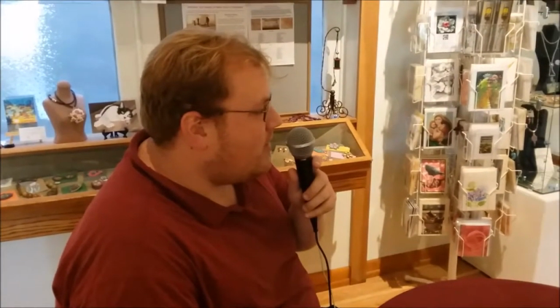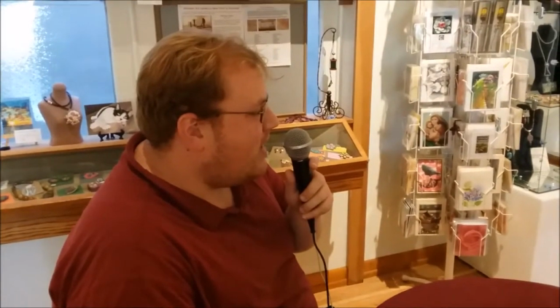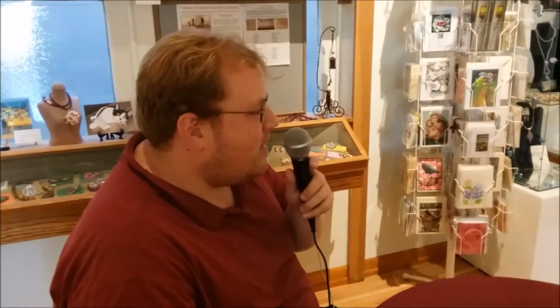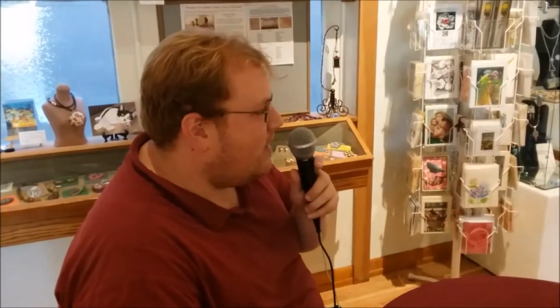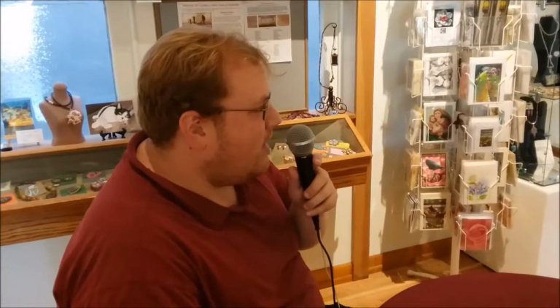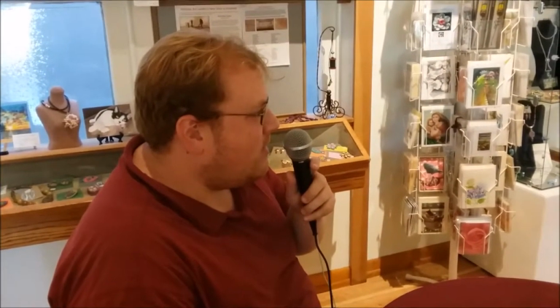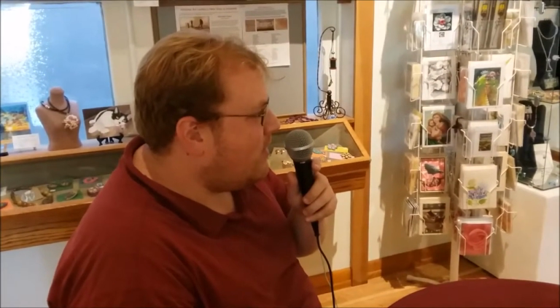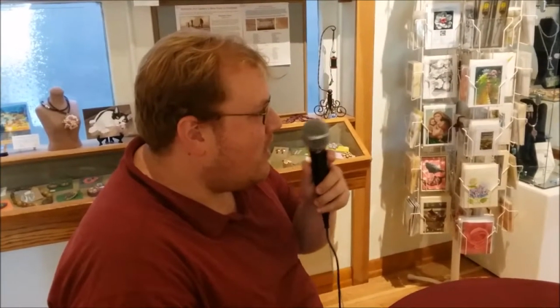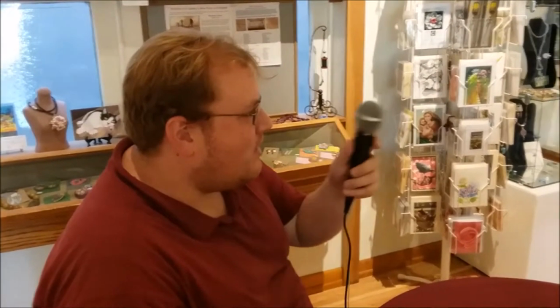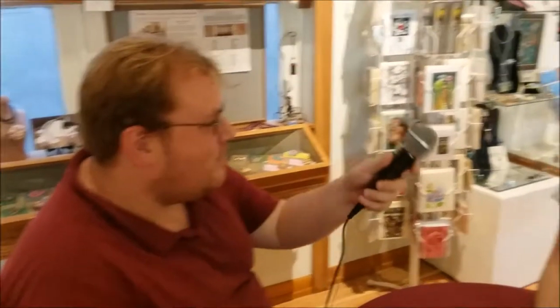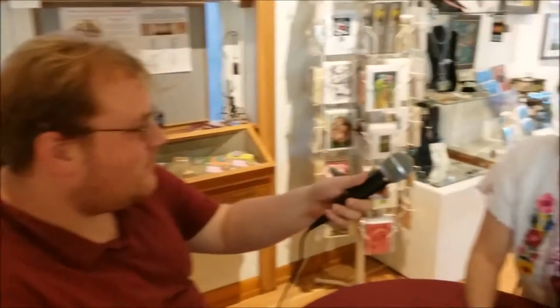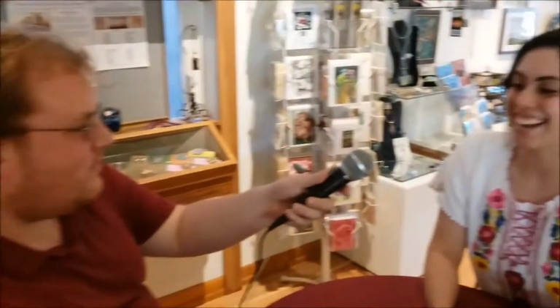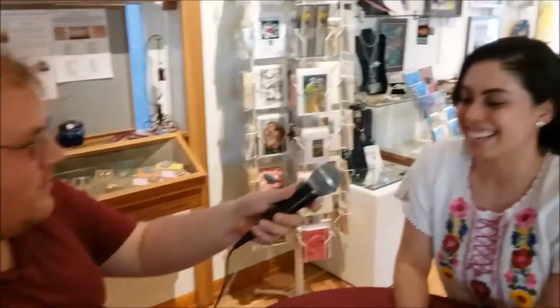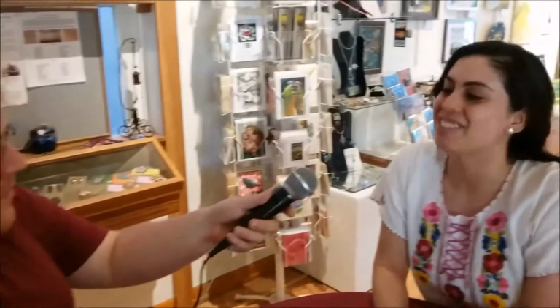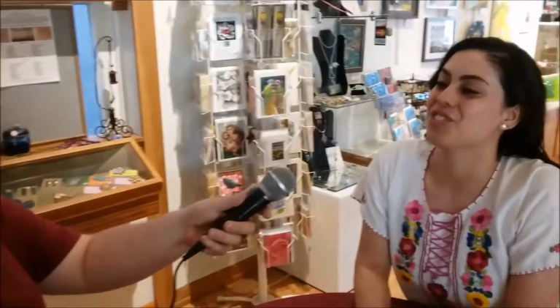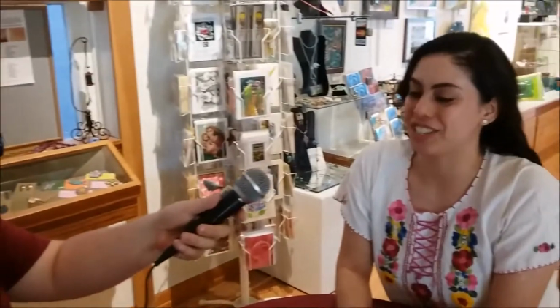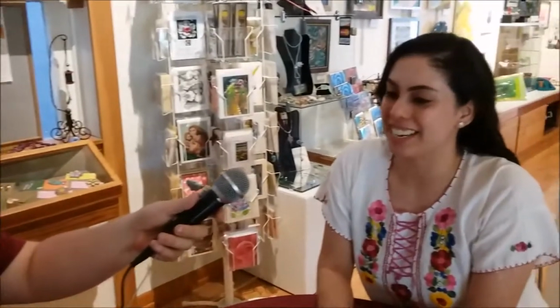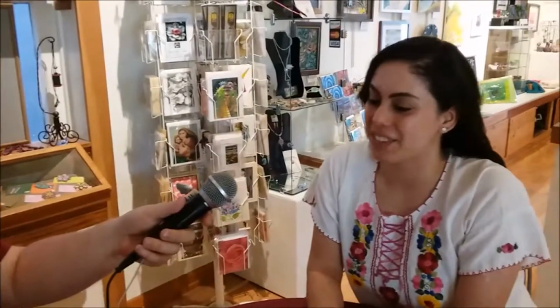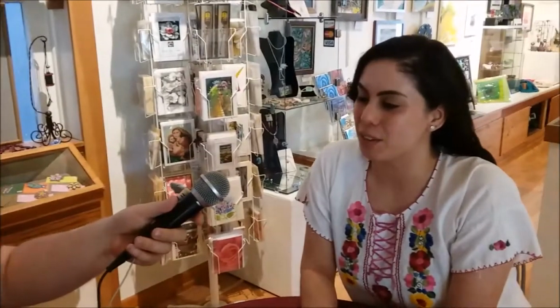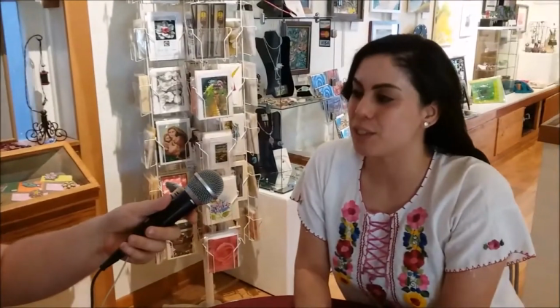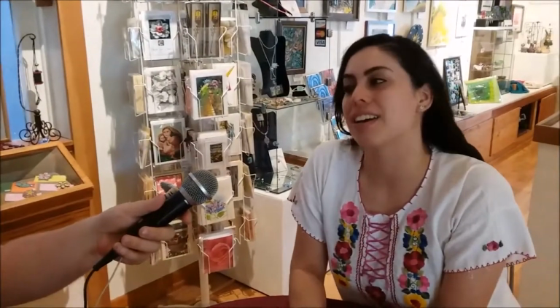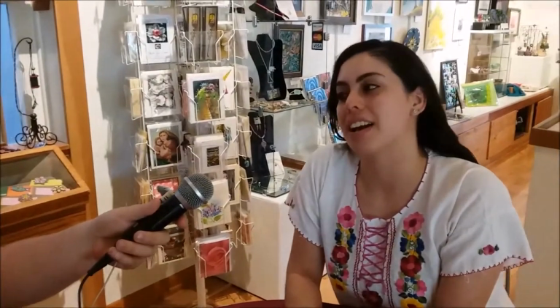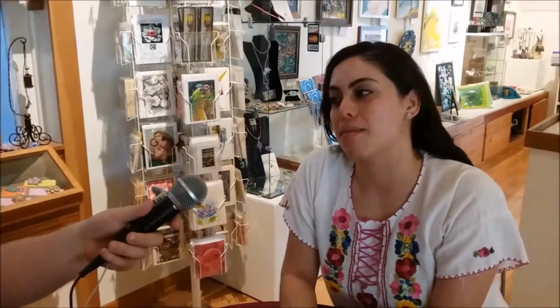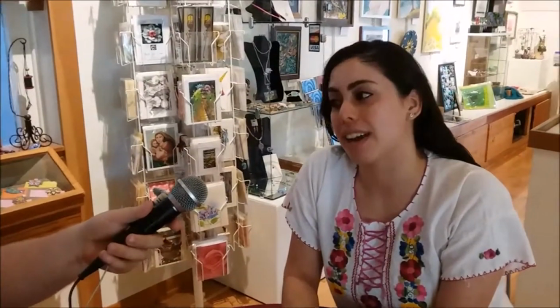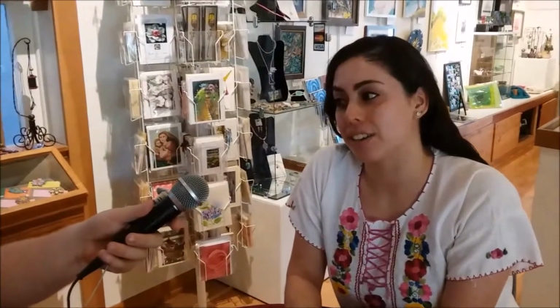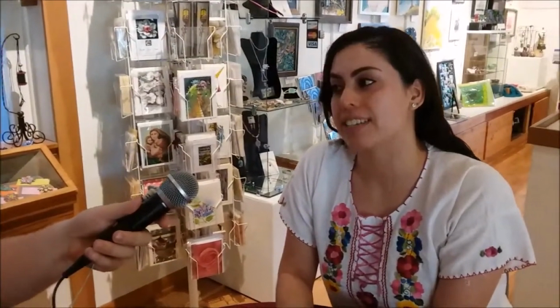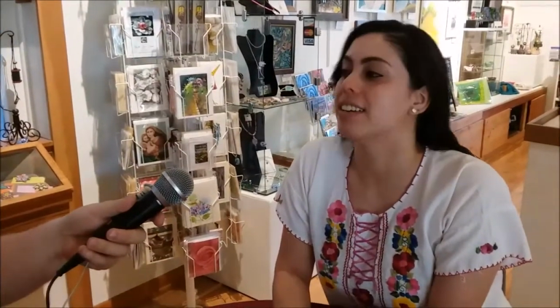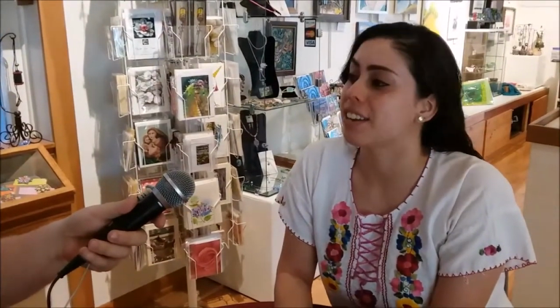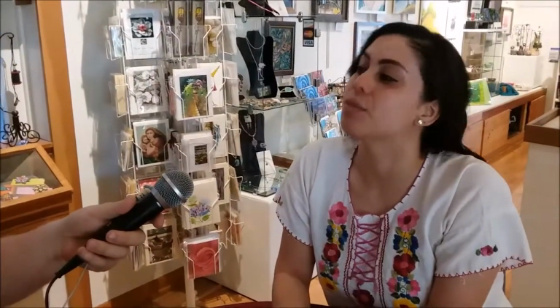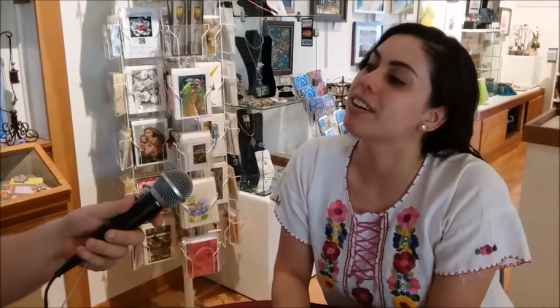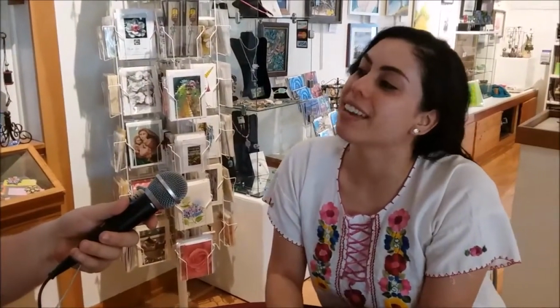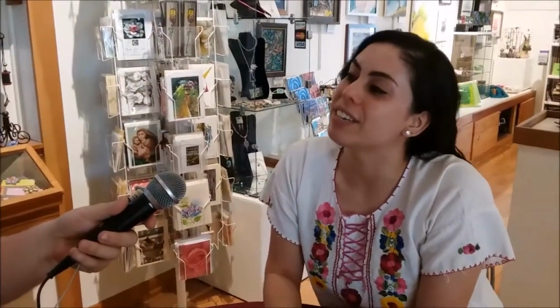Would you mind telling us who you are? I'm Shirley Villalobos, and I'm the gallery attendant here at the Whittier Art Gallery.